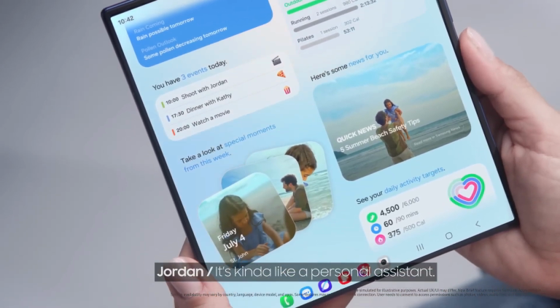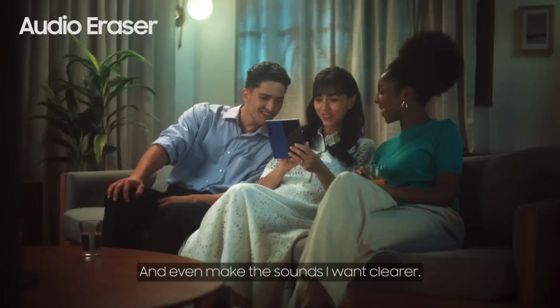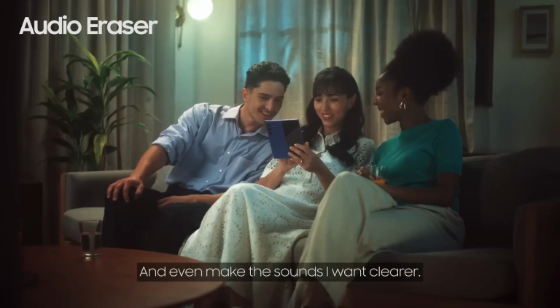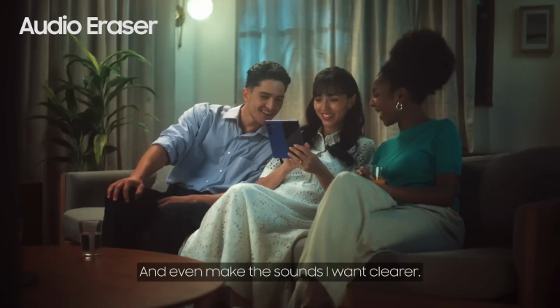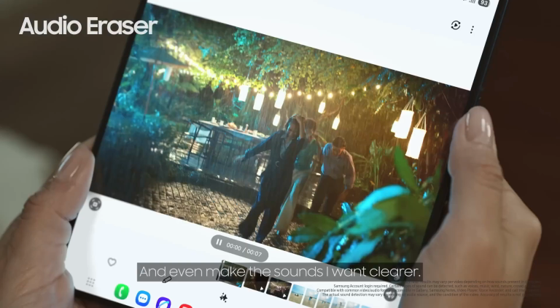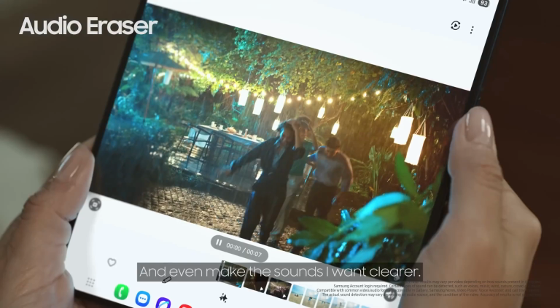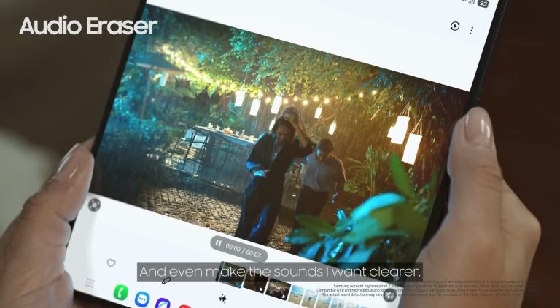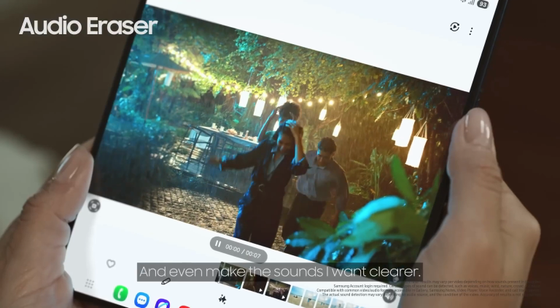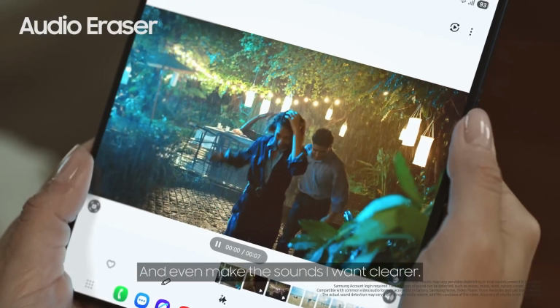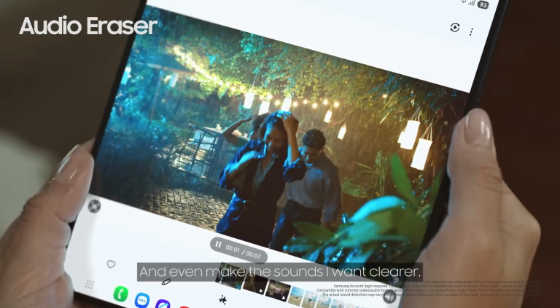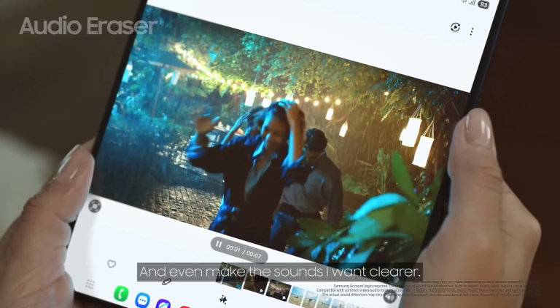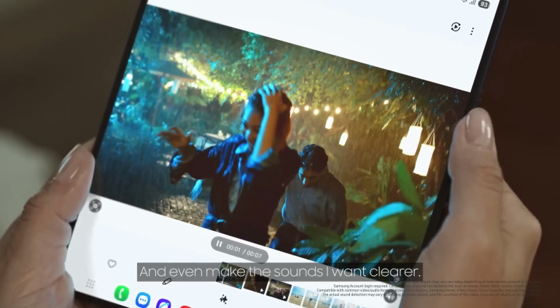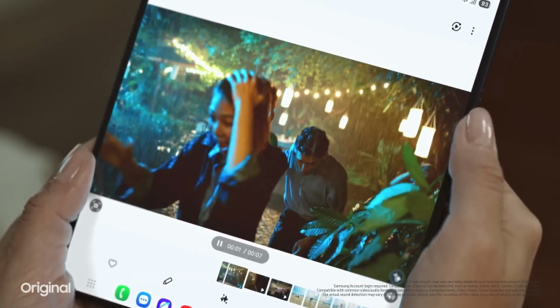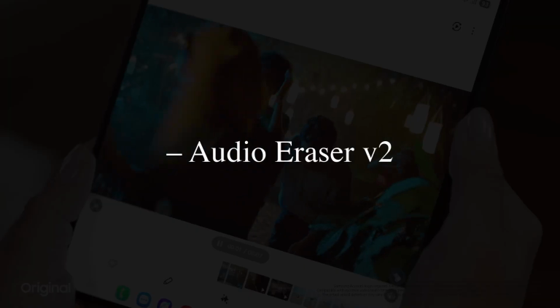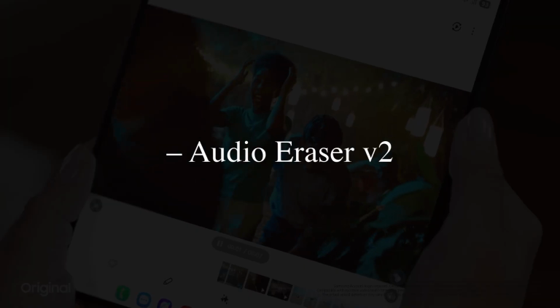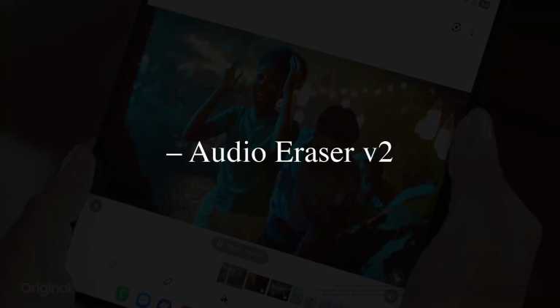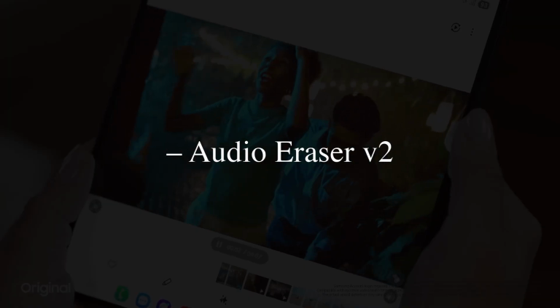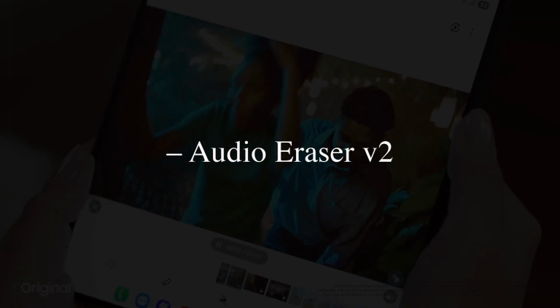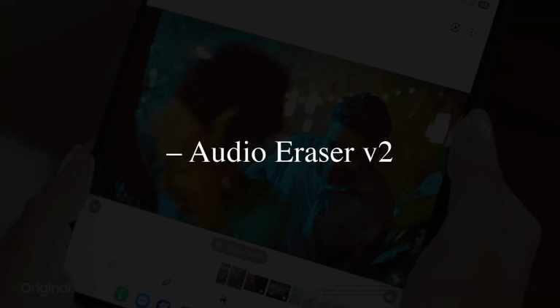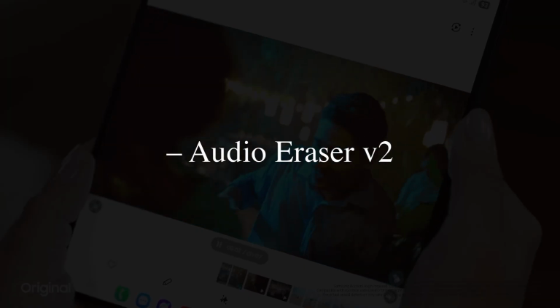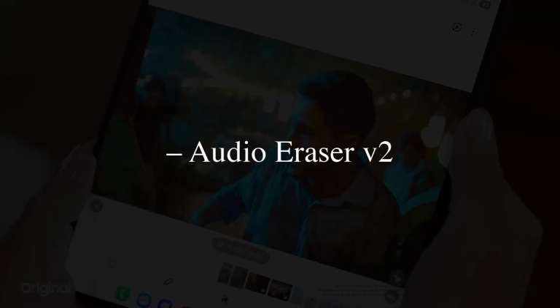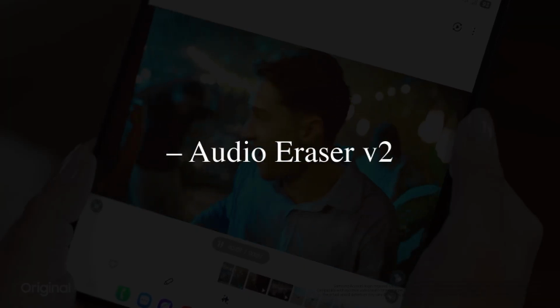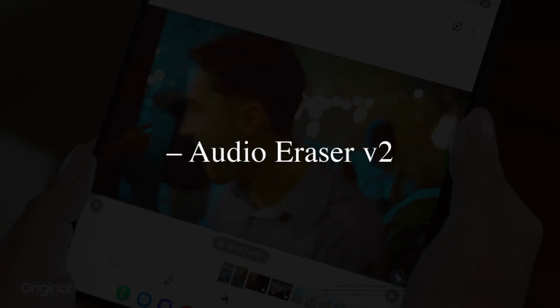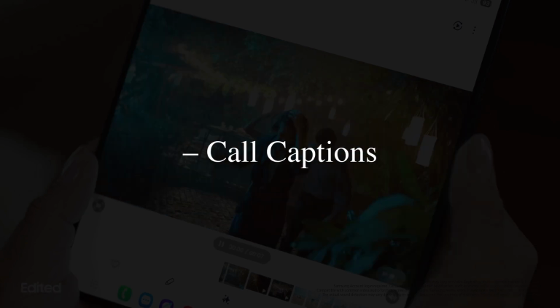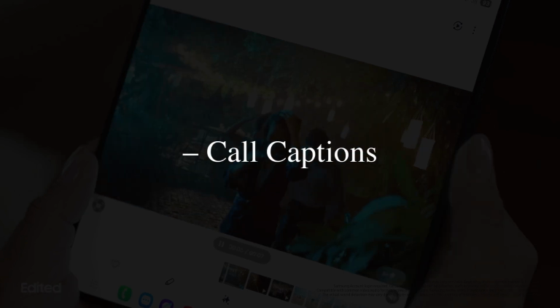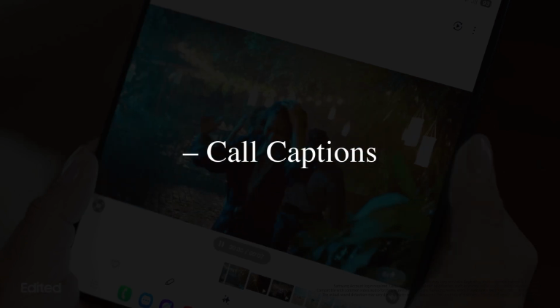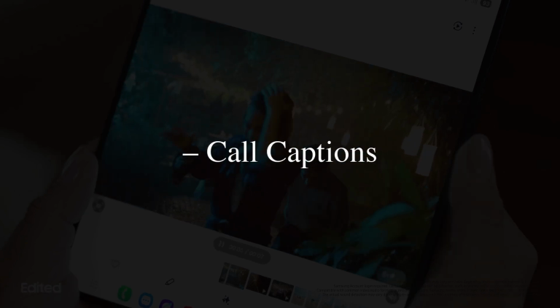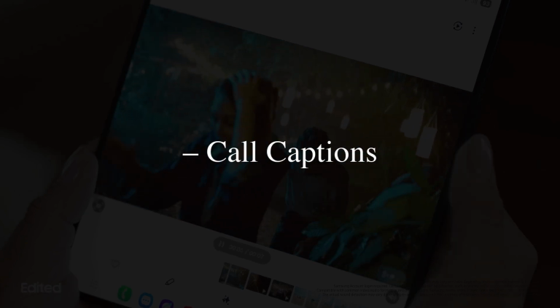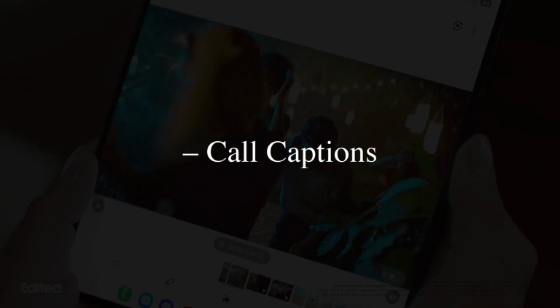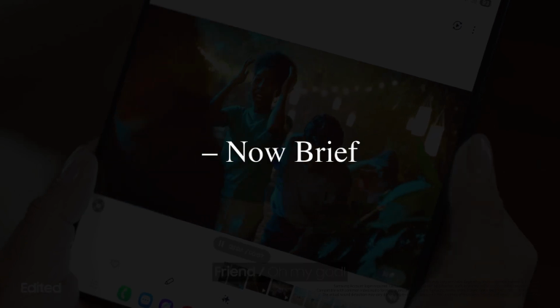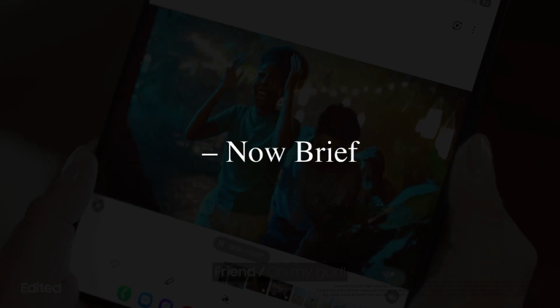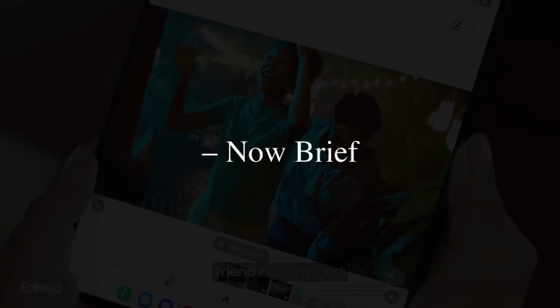The new features in One UI 8 Beta 2 are: Audio Eraser V2, Call Captions, and Now Brief.